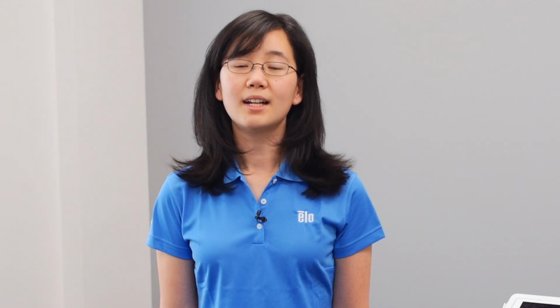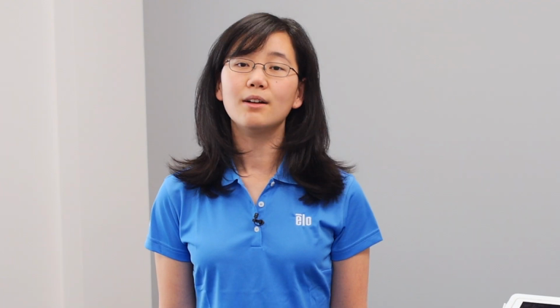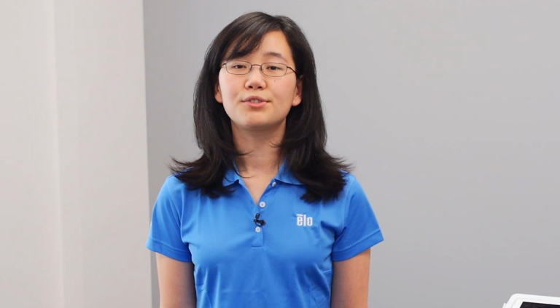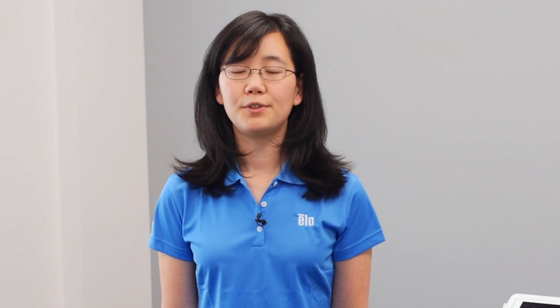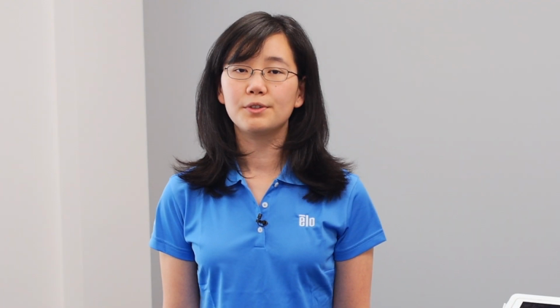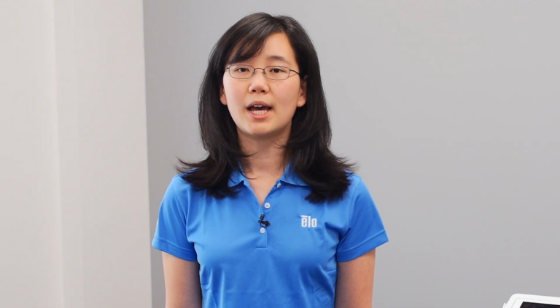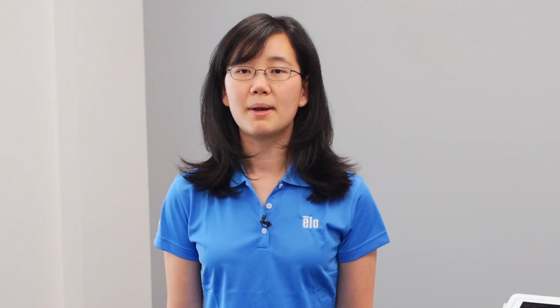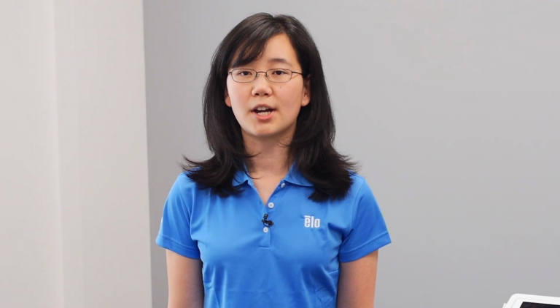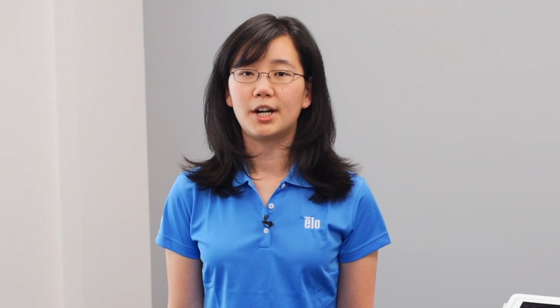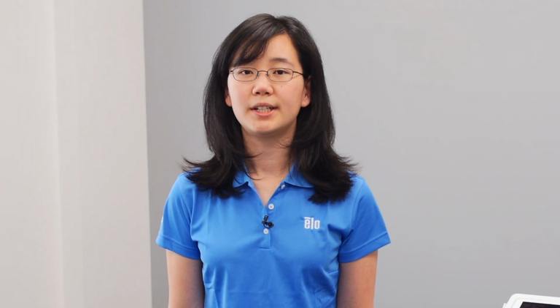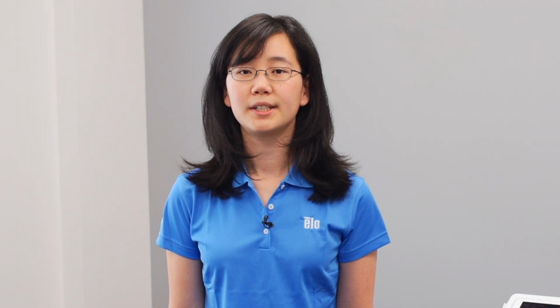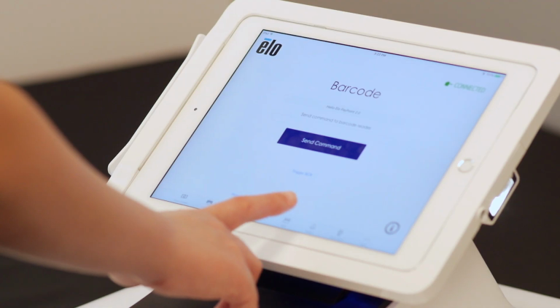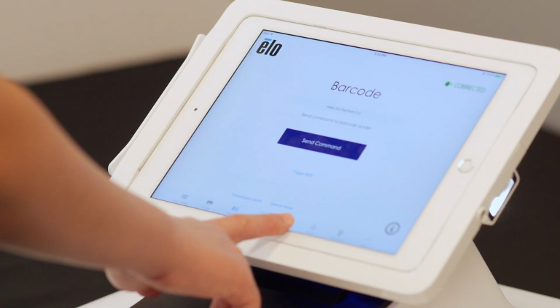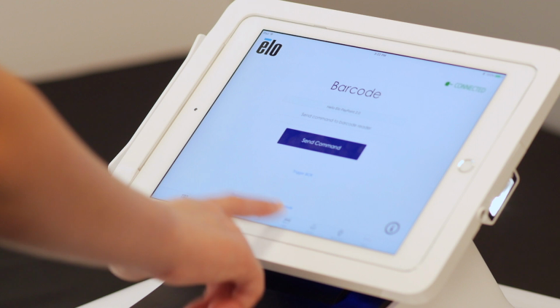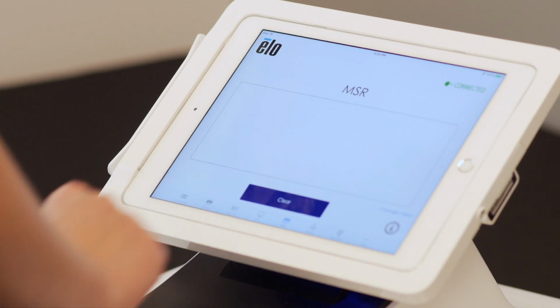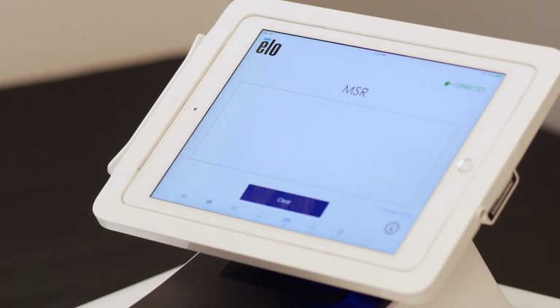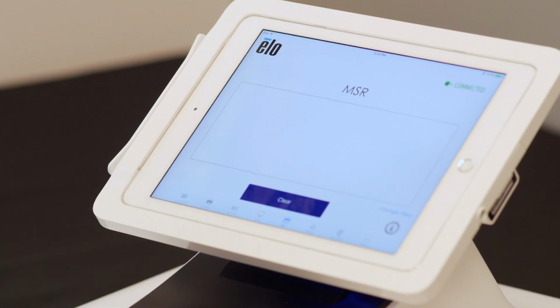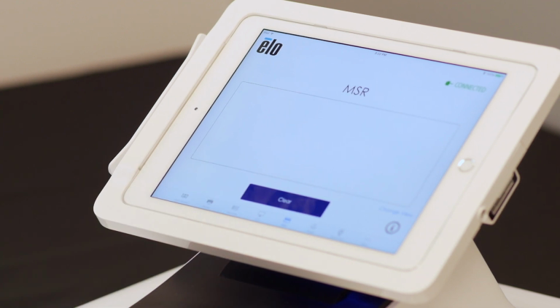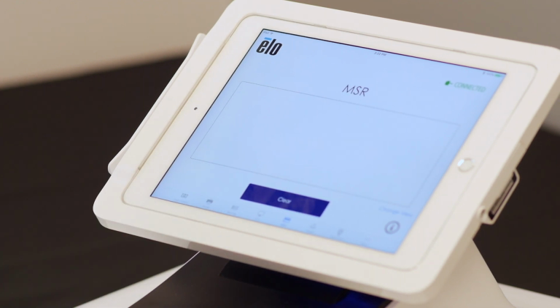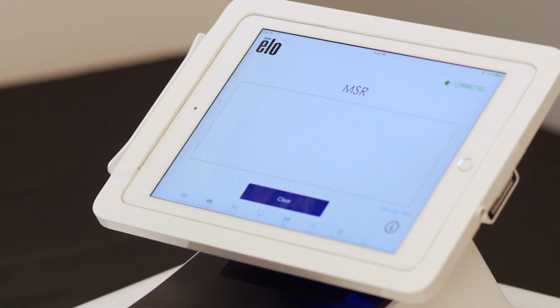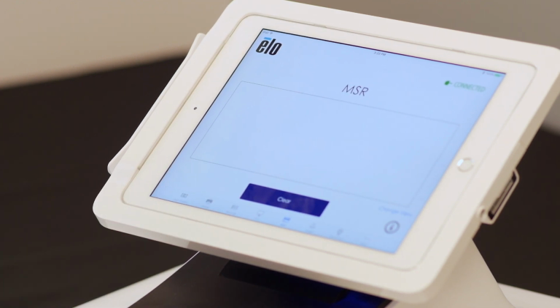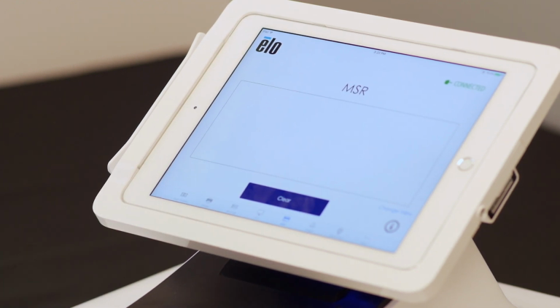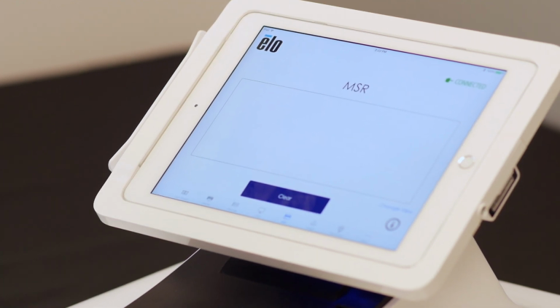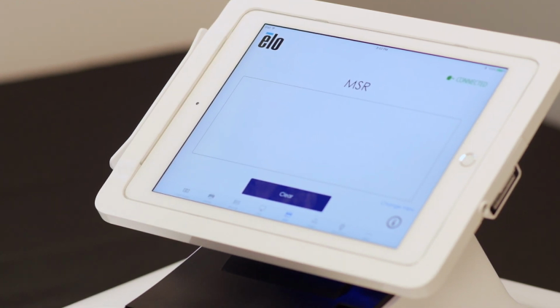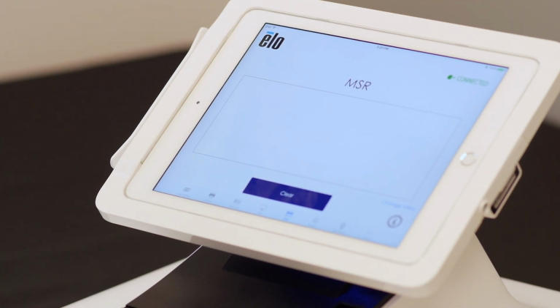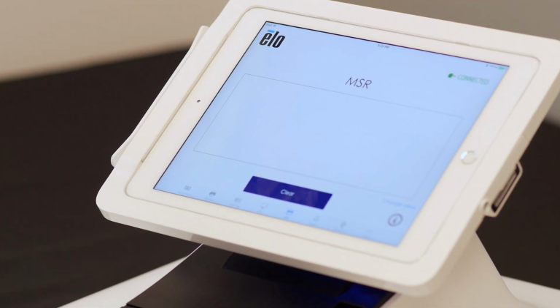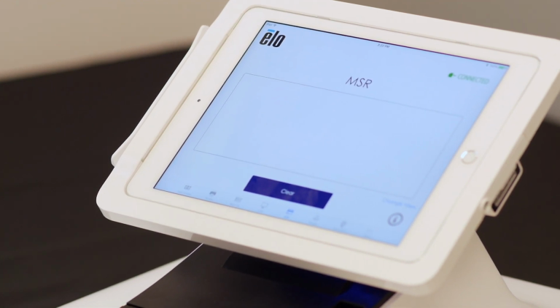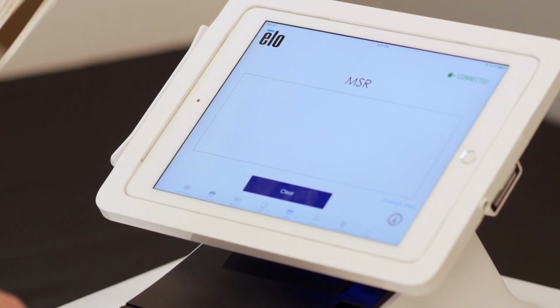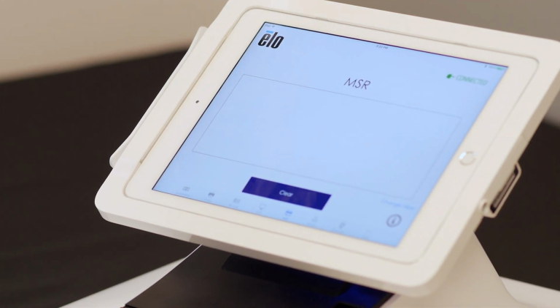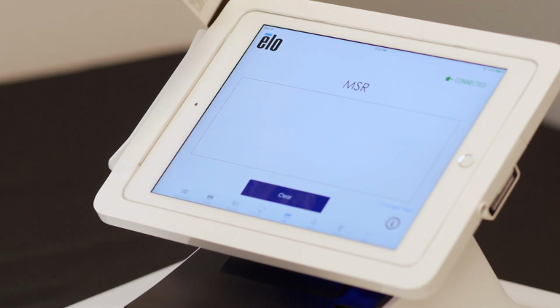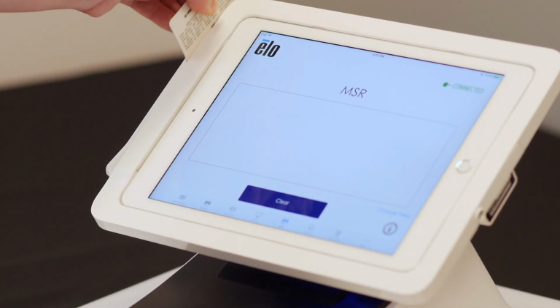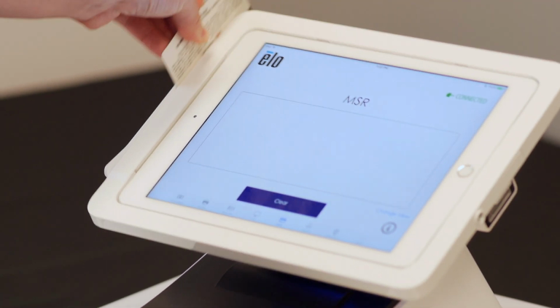Now let's review the MSR. Once you are on the MSR tab, swipe a credit card to test.